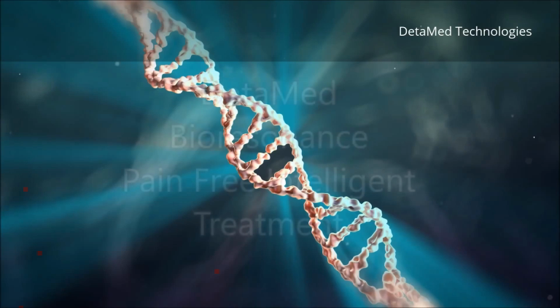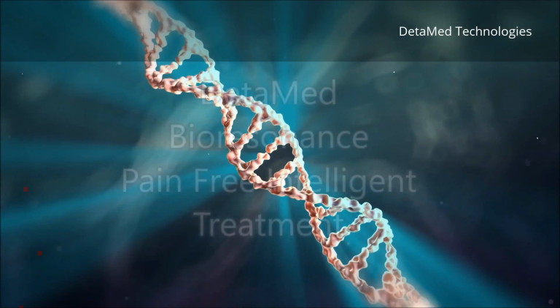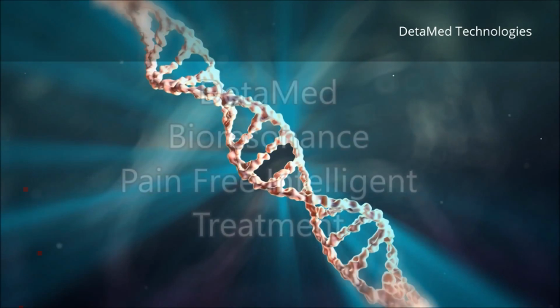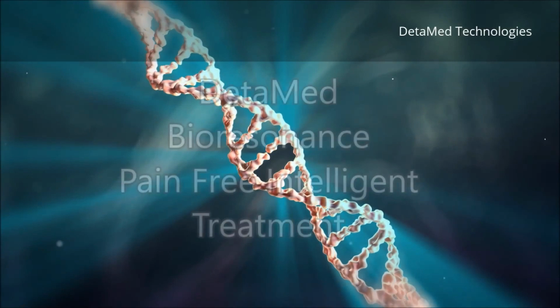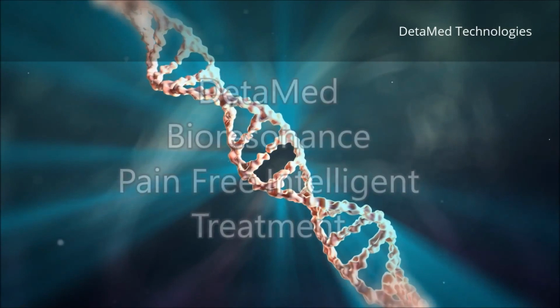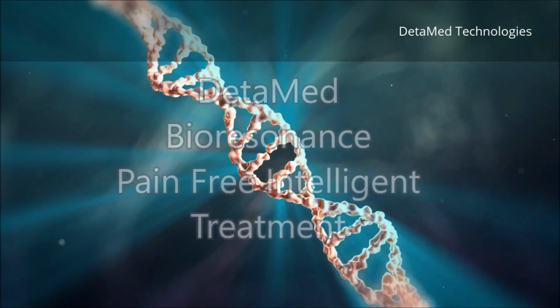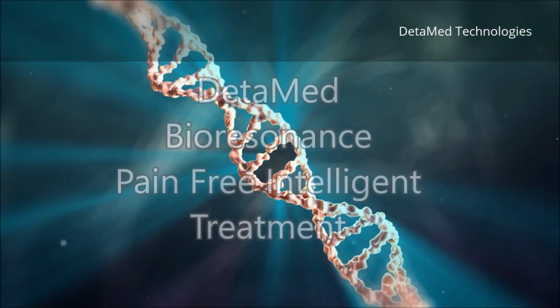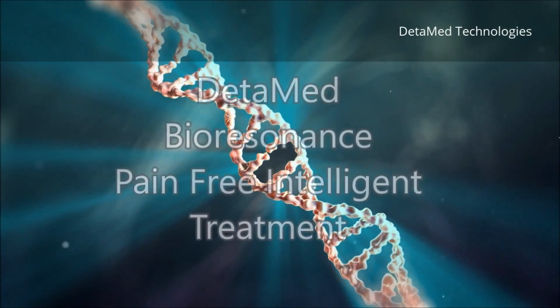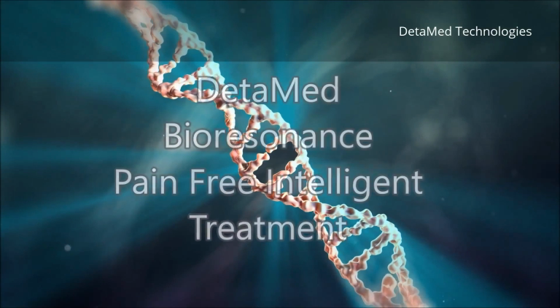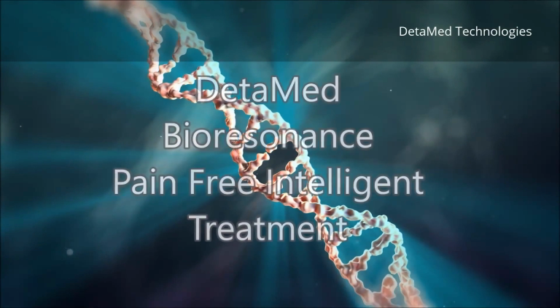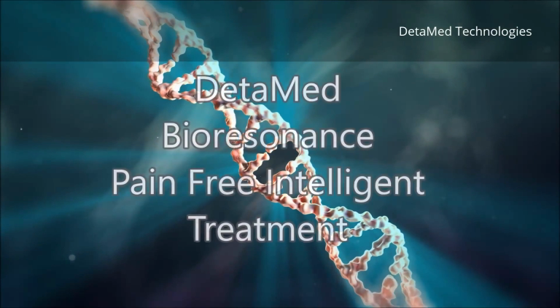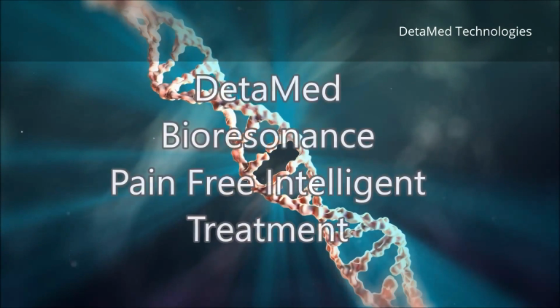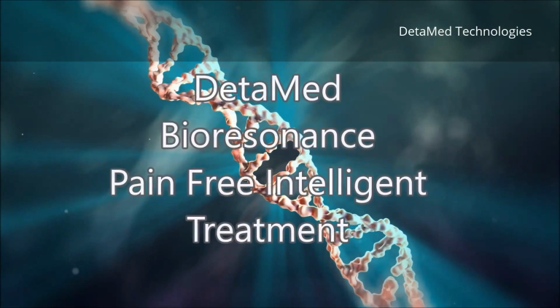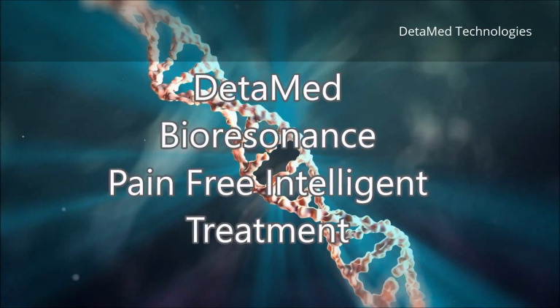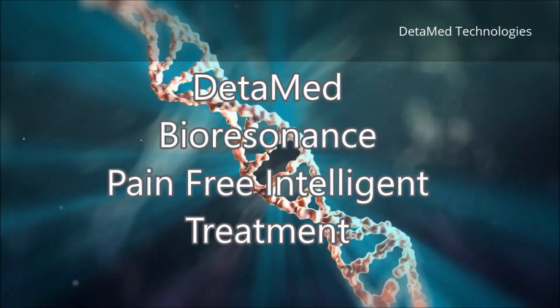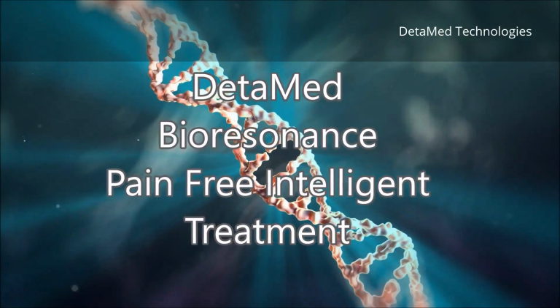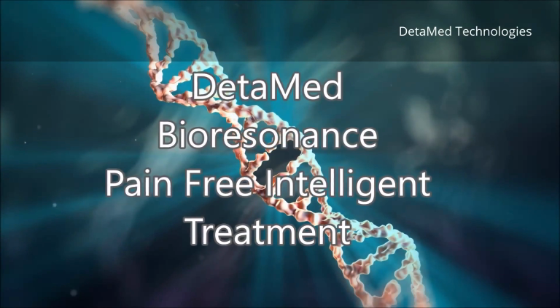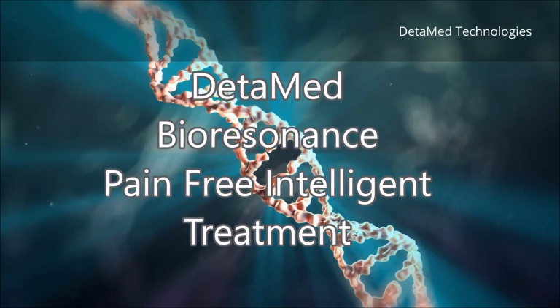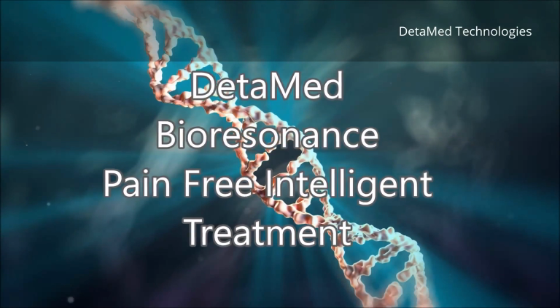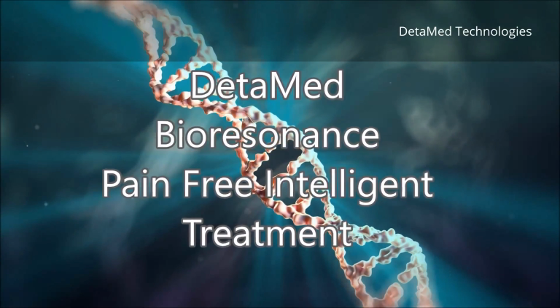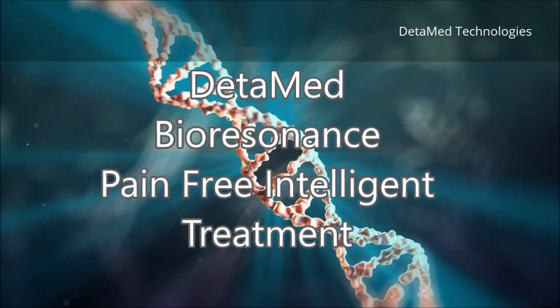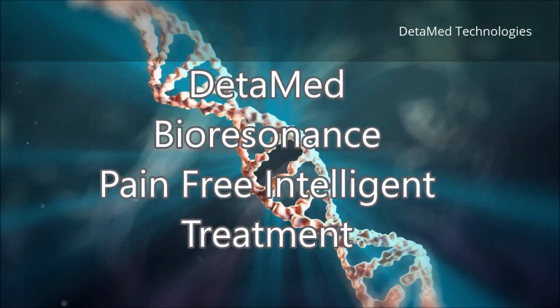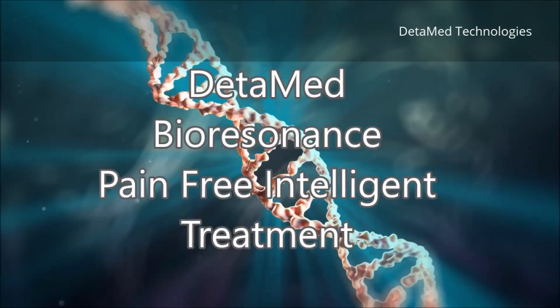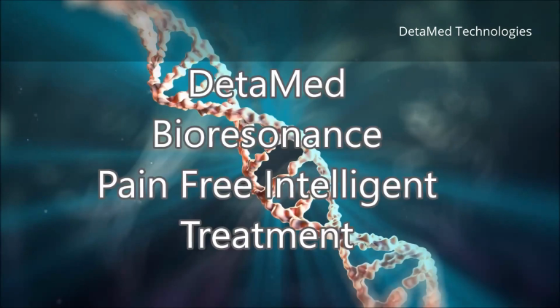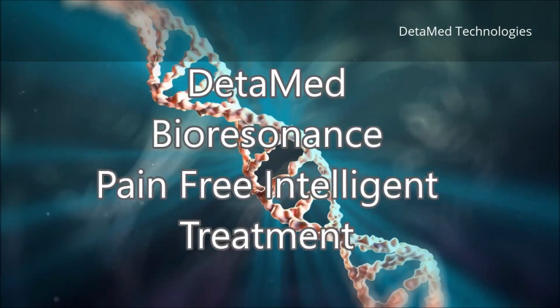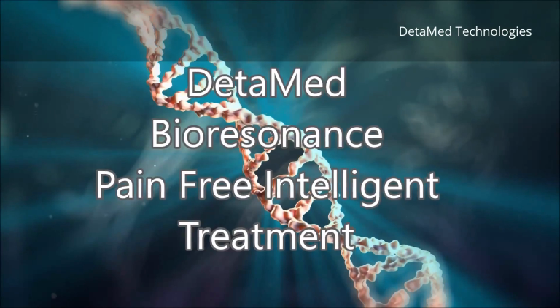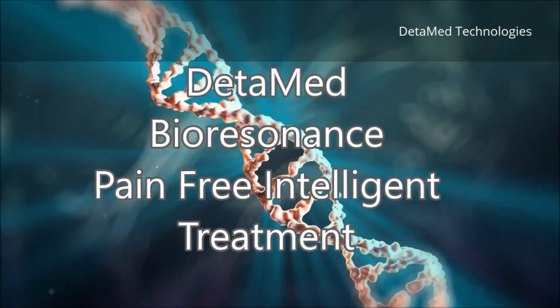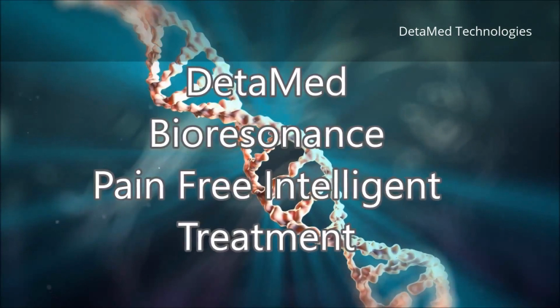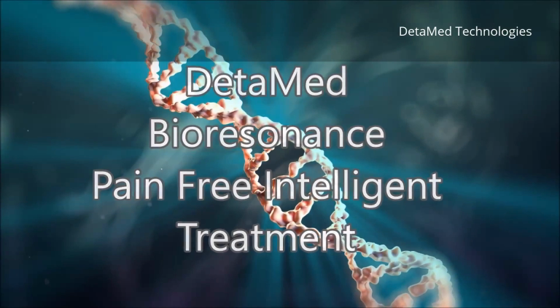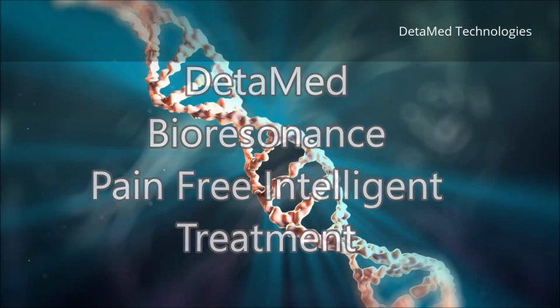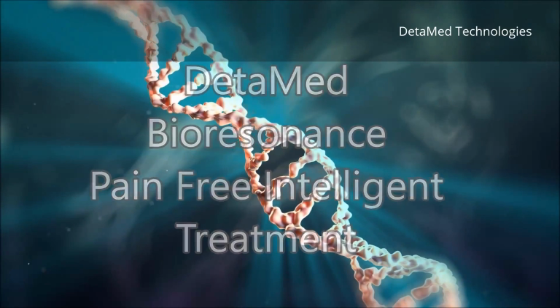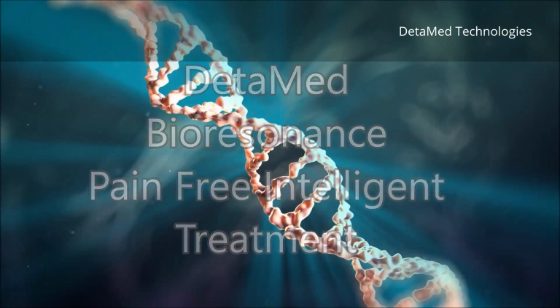DetaMed Bioresonance Pain-Free Intelligent Treatment.